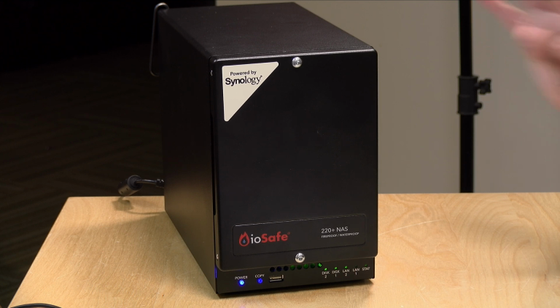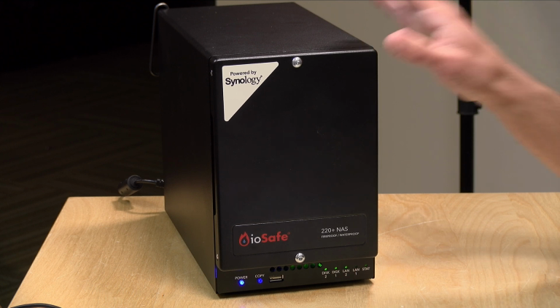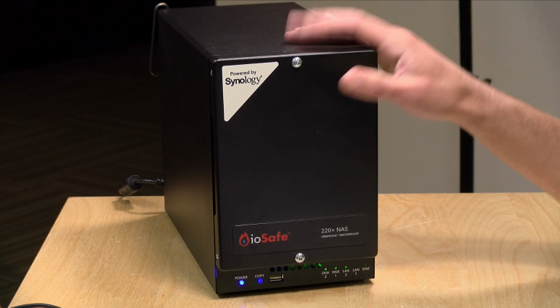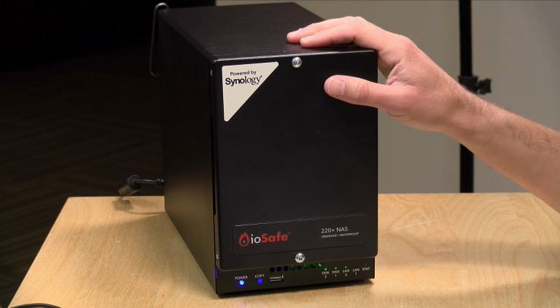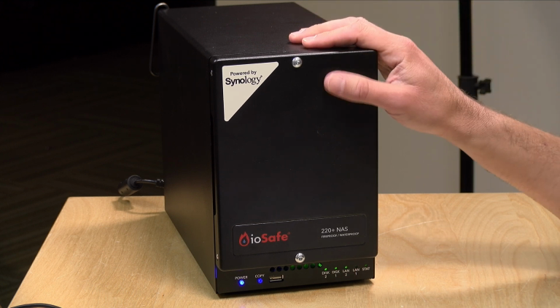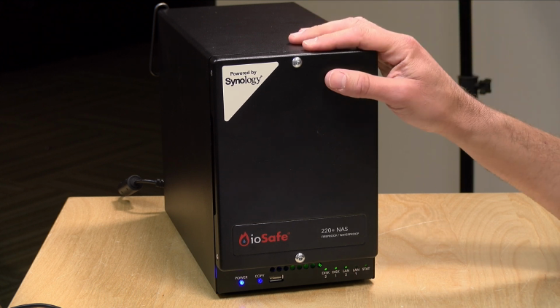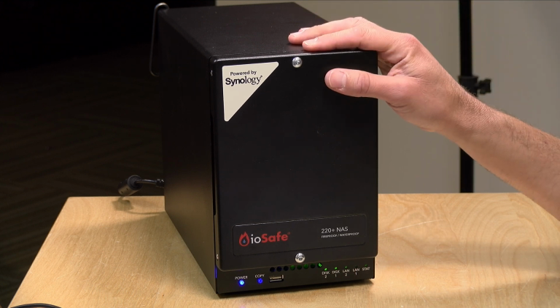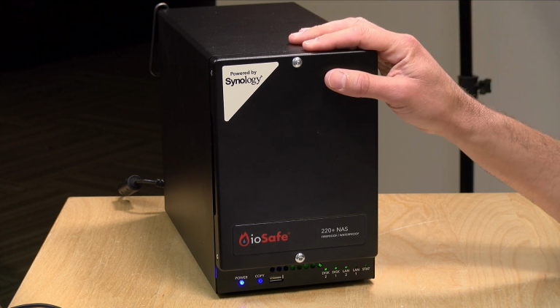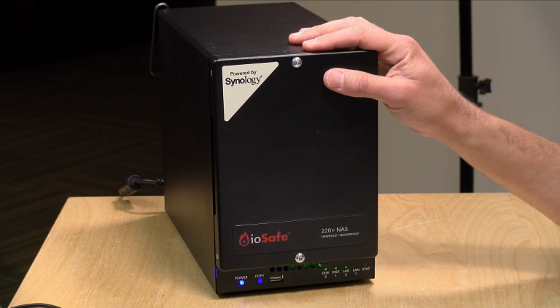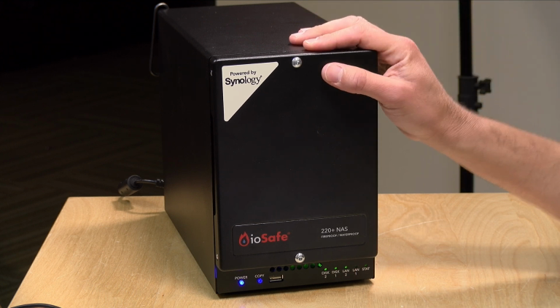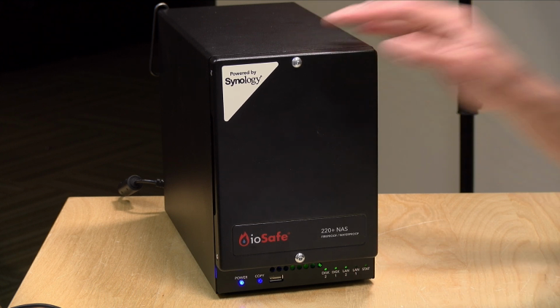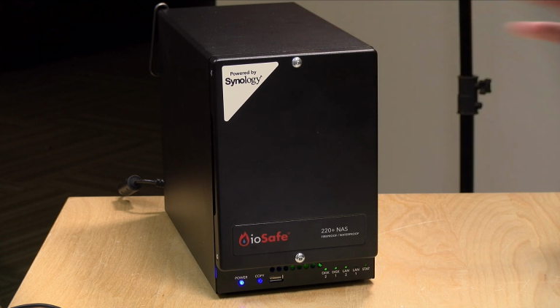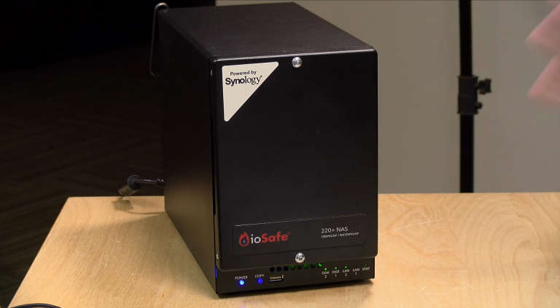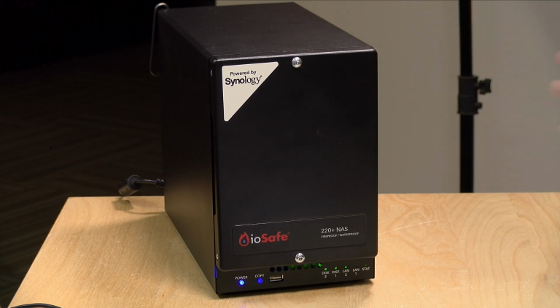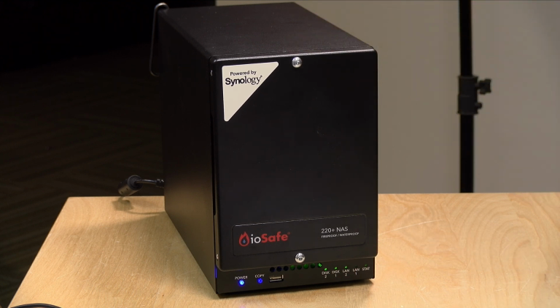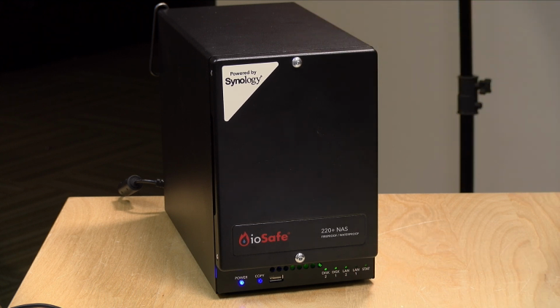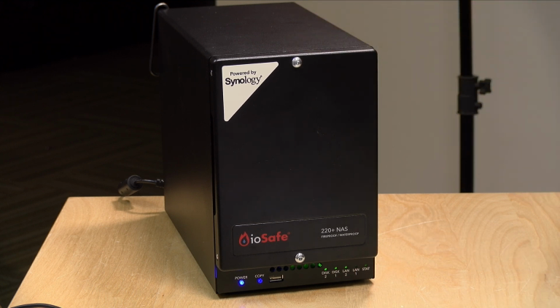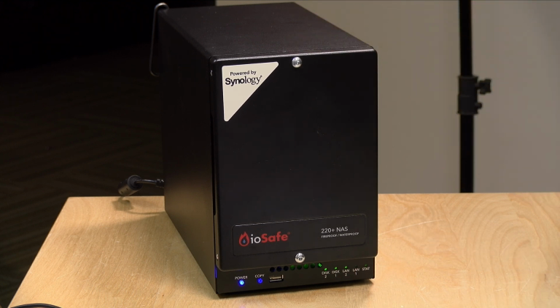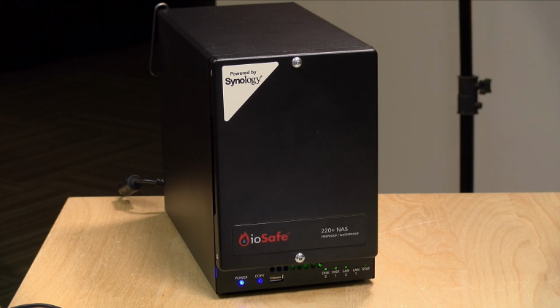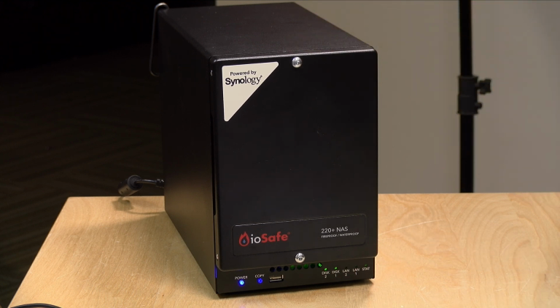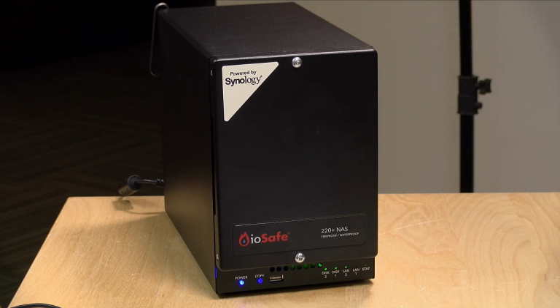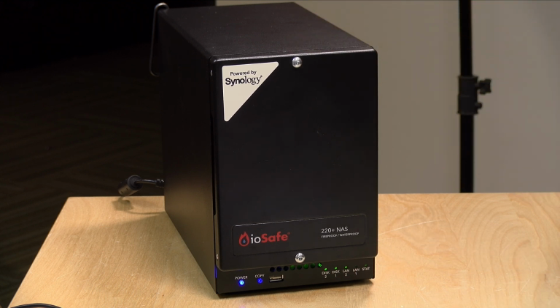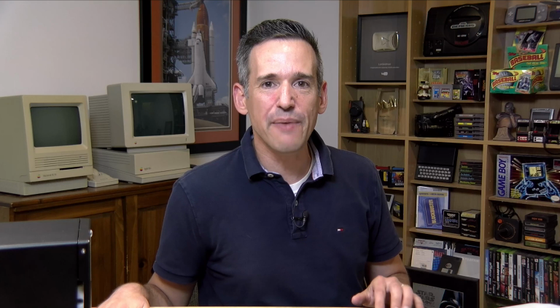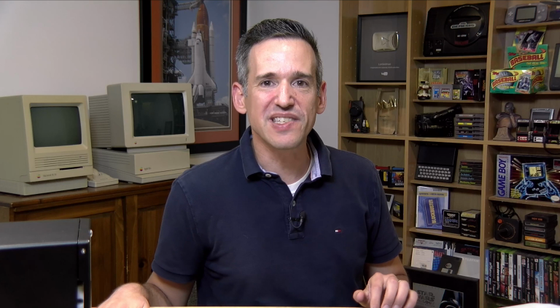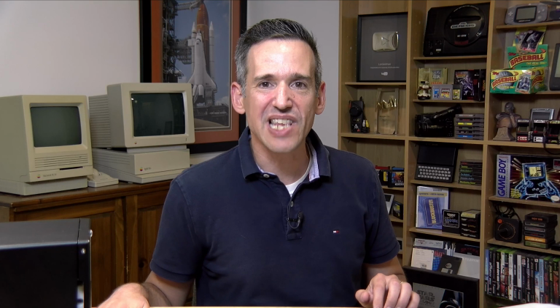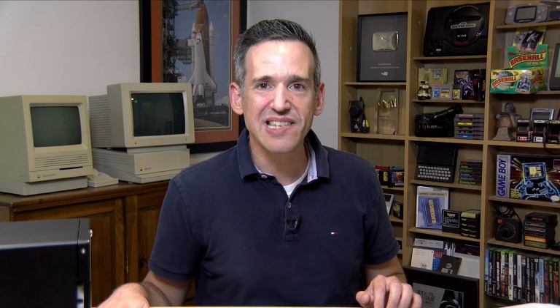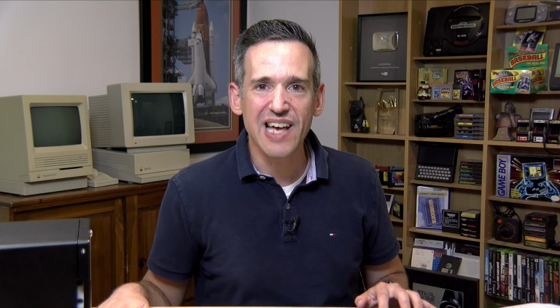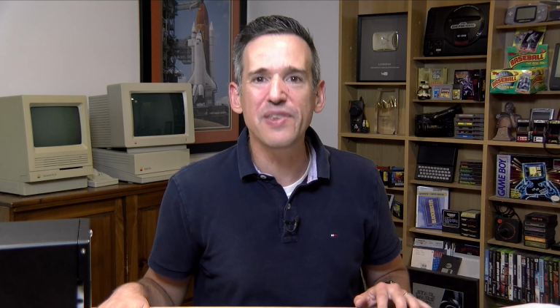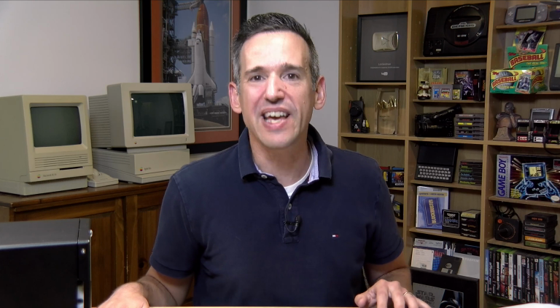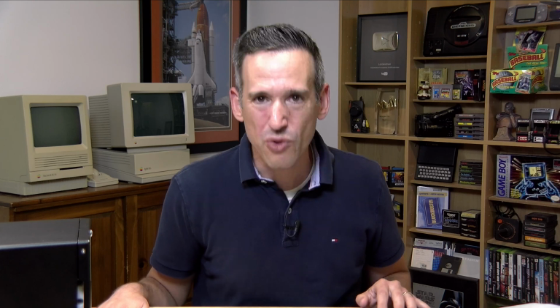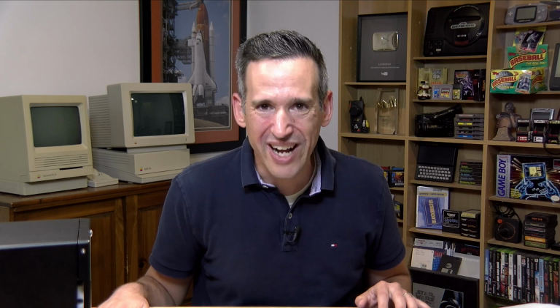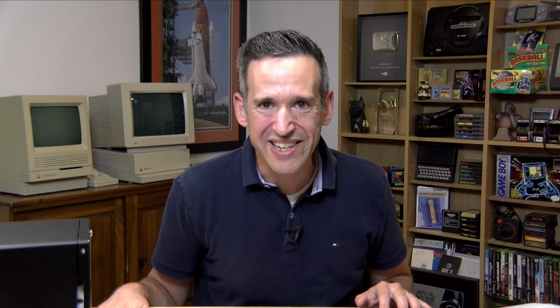That's going to do it for this look at the IOSafe 220 Plus NAS. Until next time, this is Lon Seidman — thanks for watching.